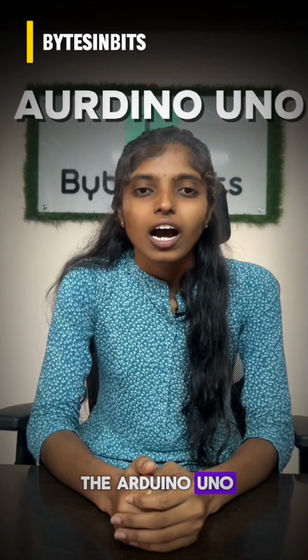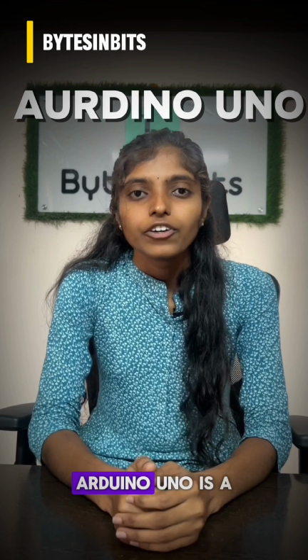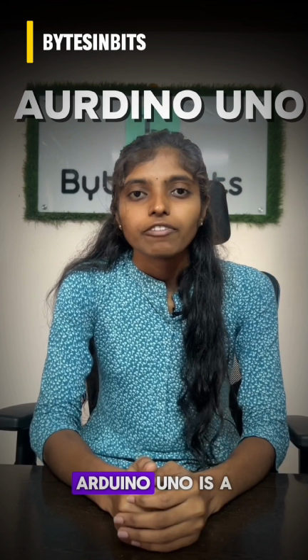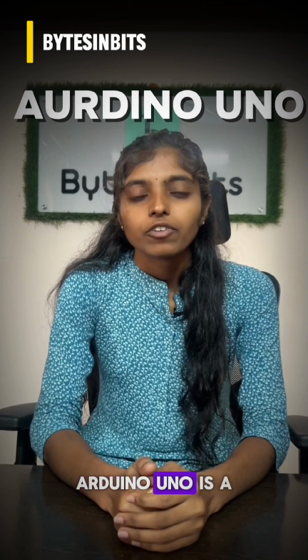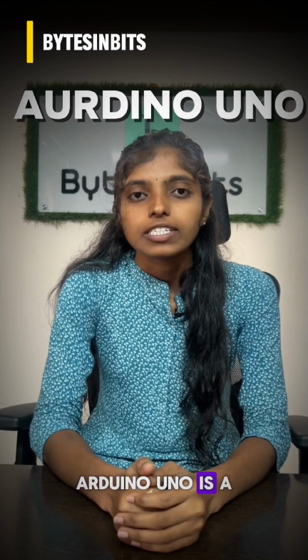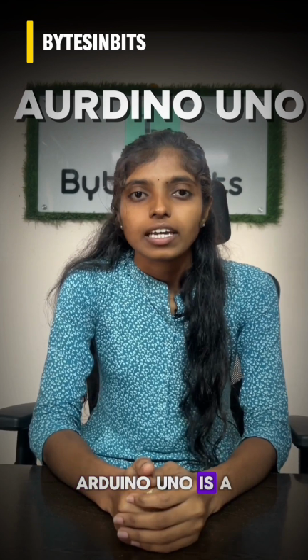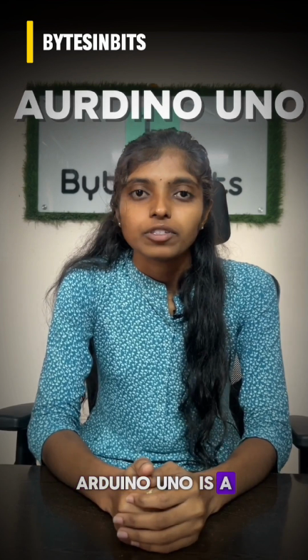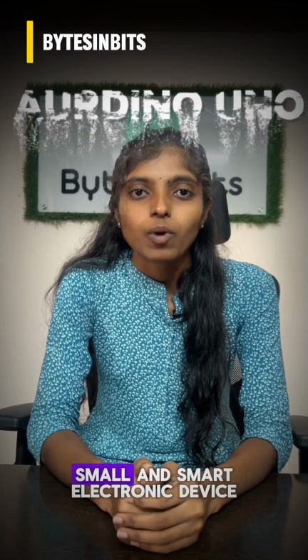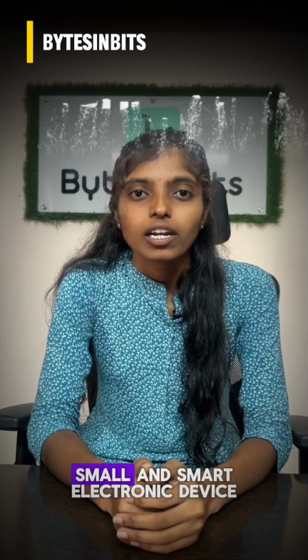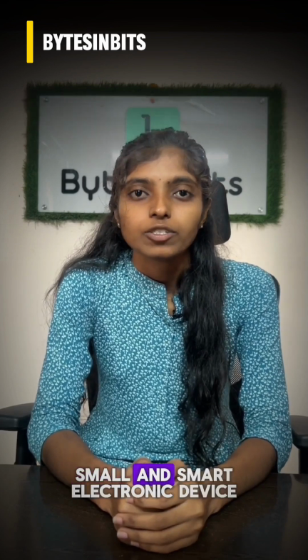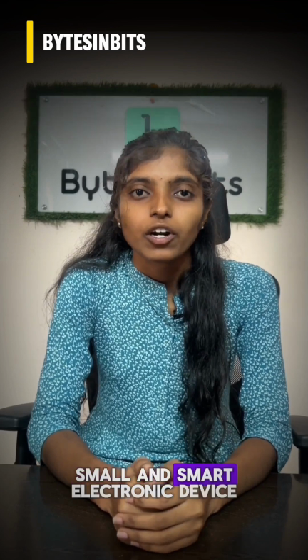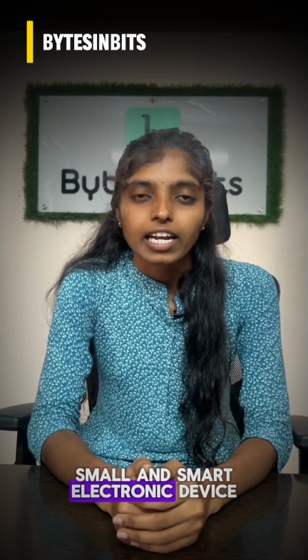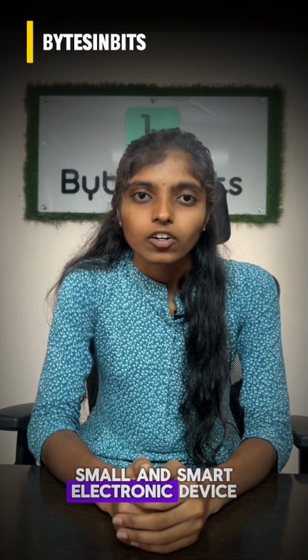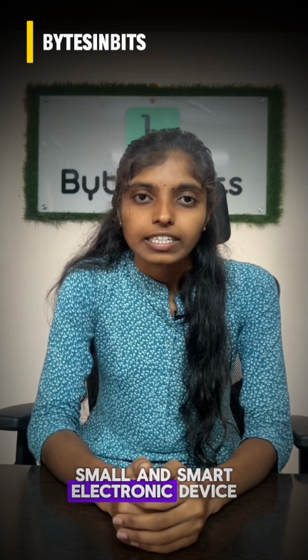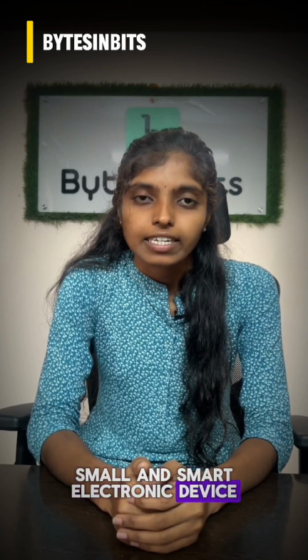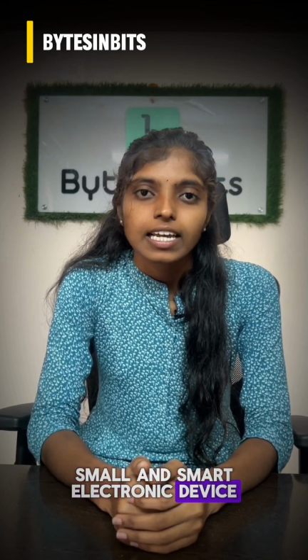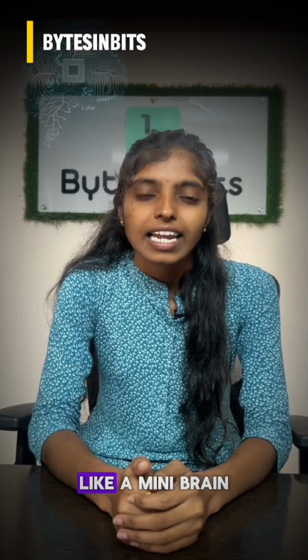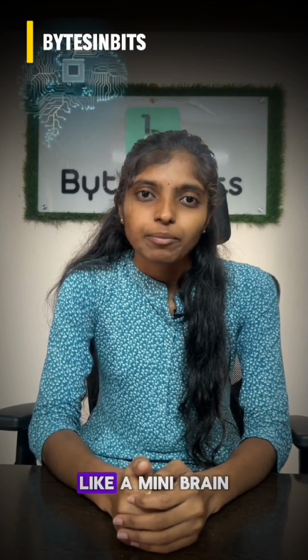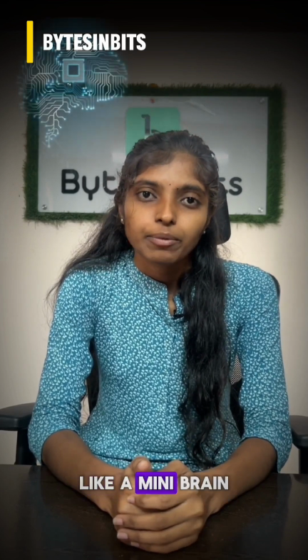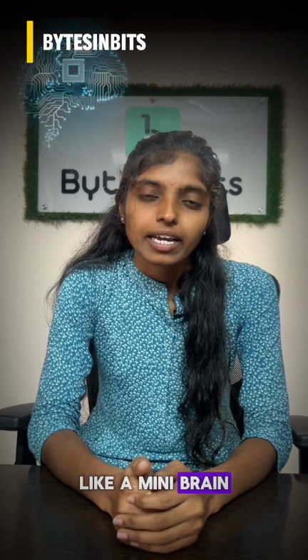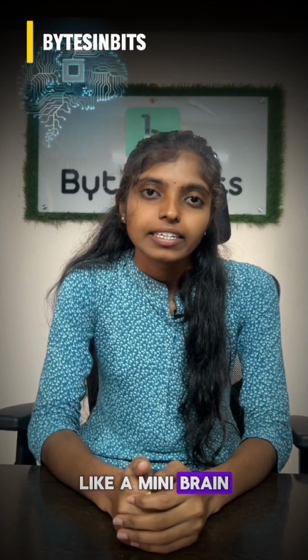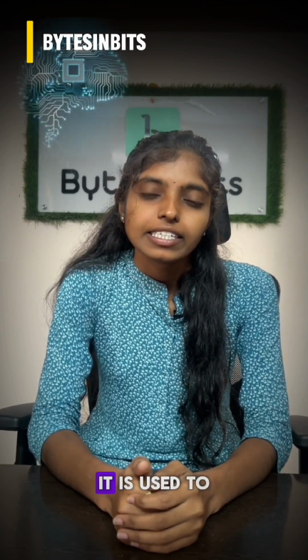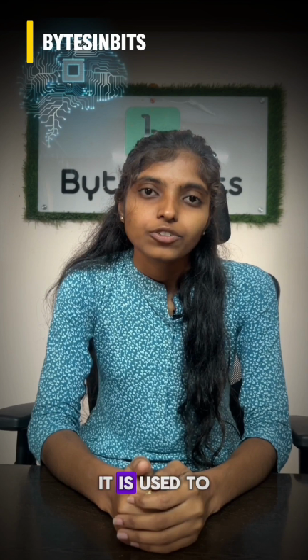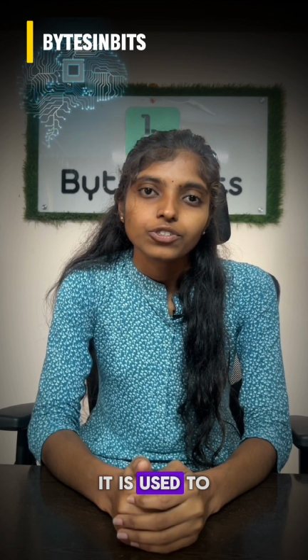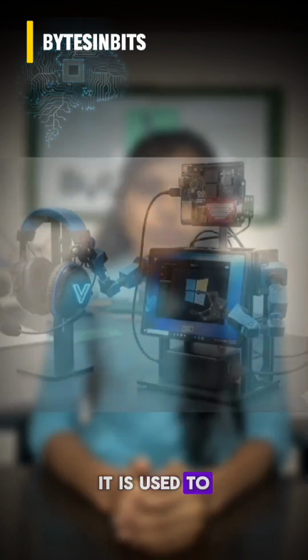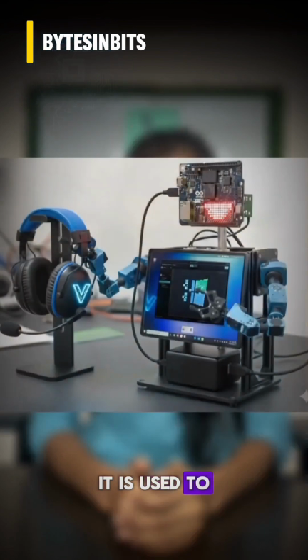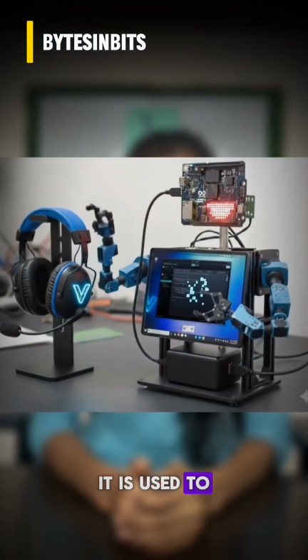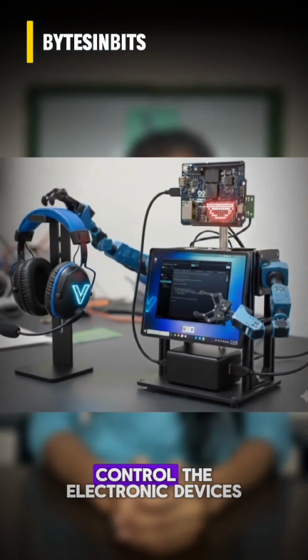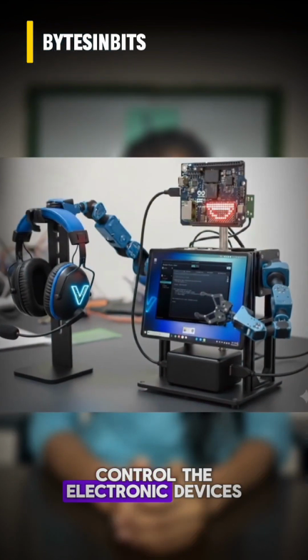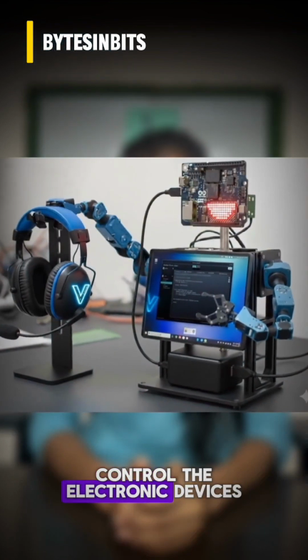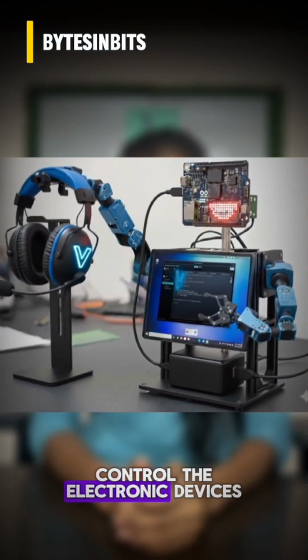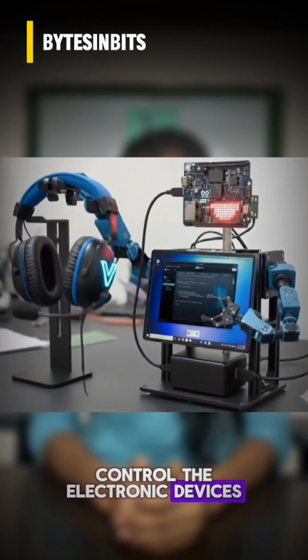The Arduino UNO is a small and smart electronic device. Like a mini brain, it is used to control electronic devices.